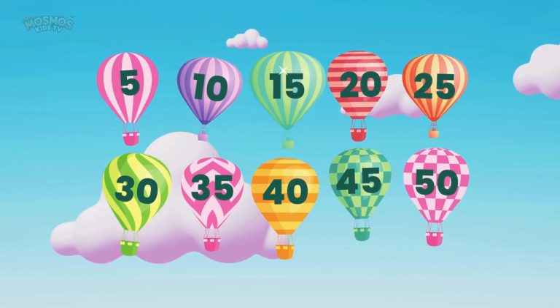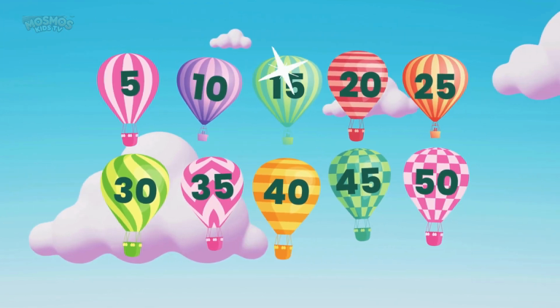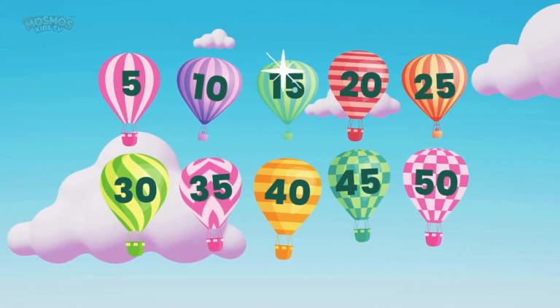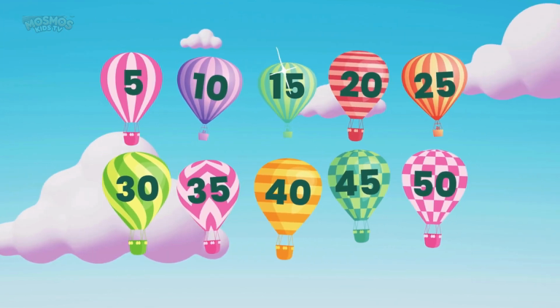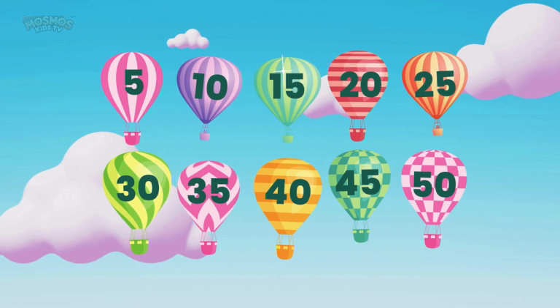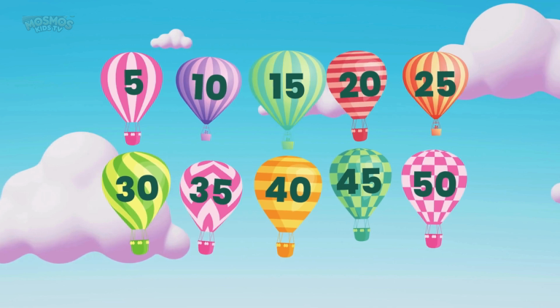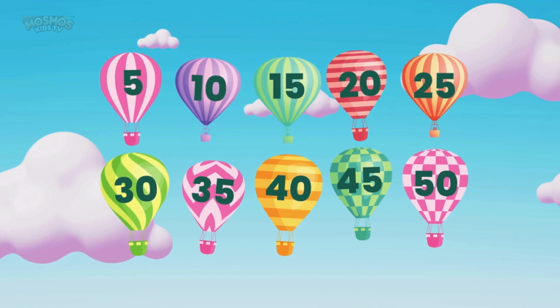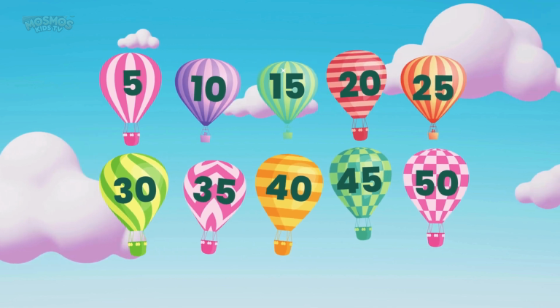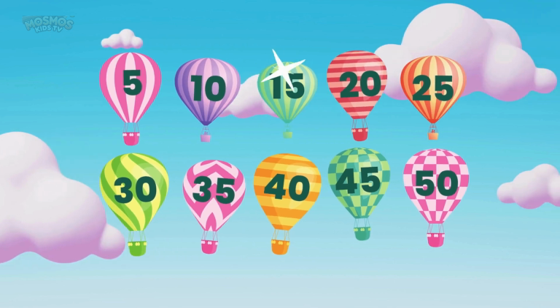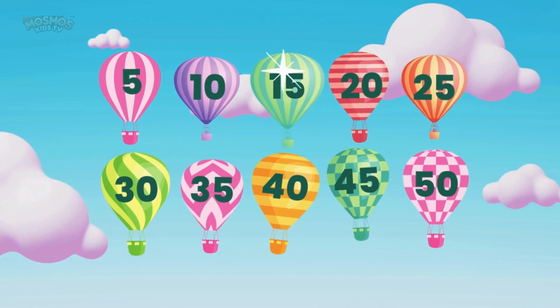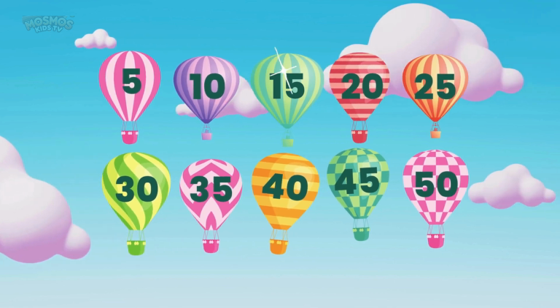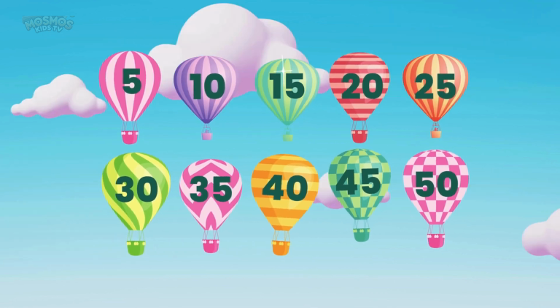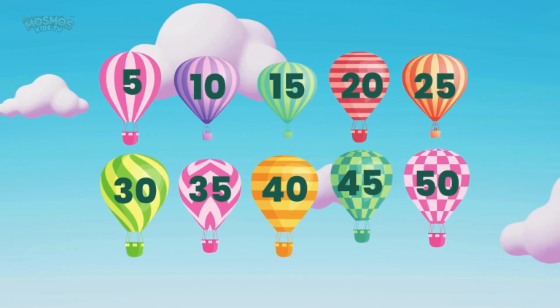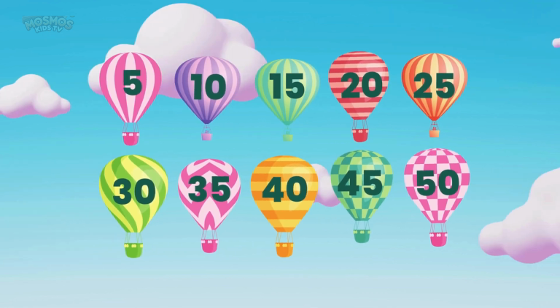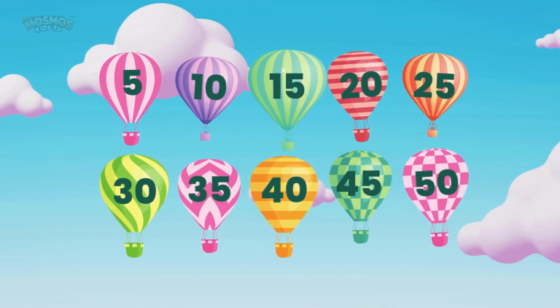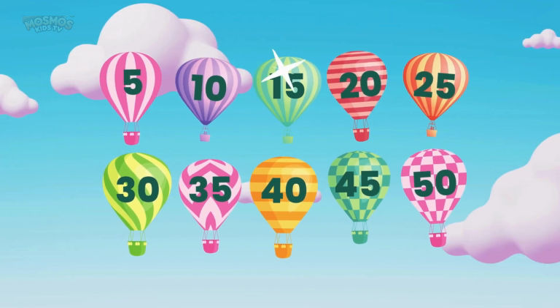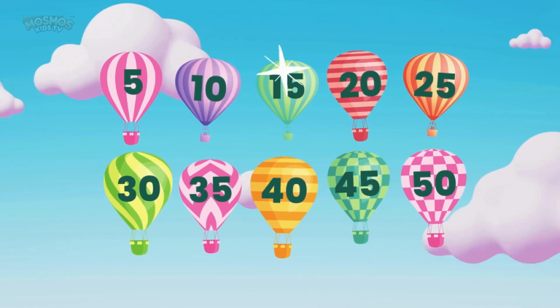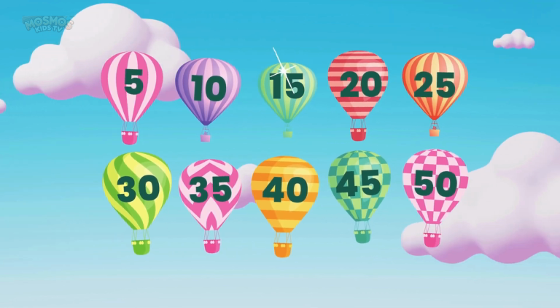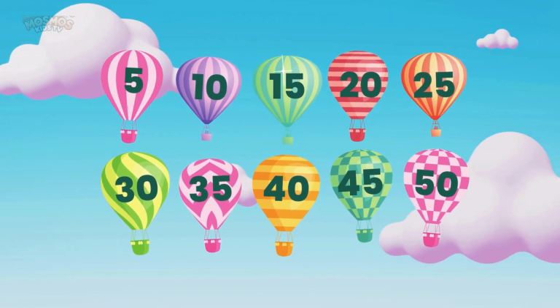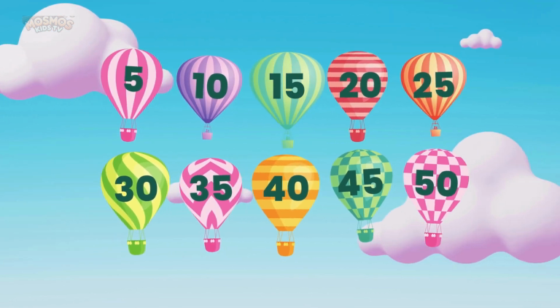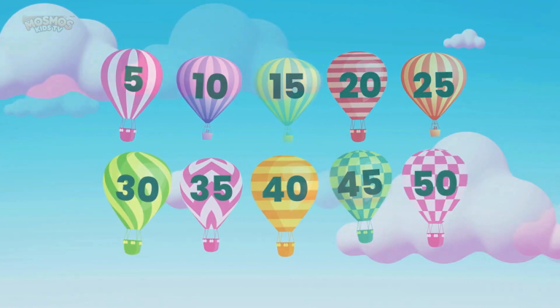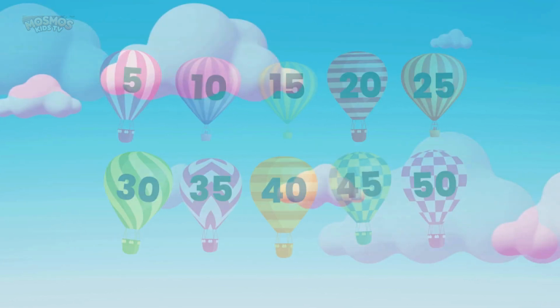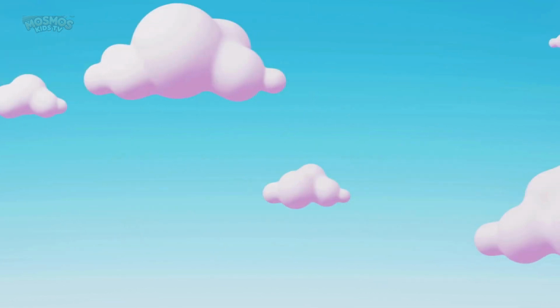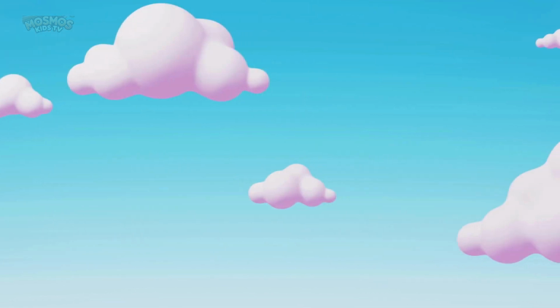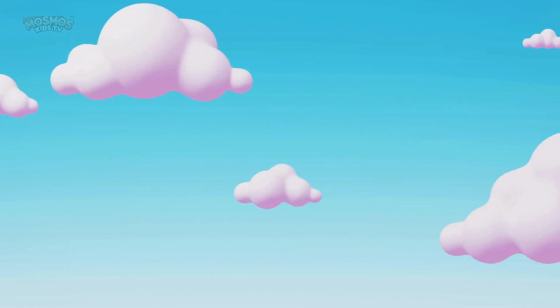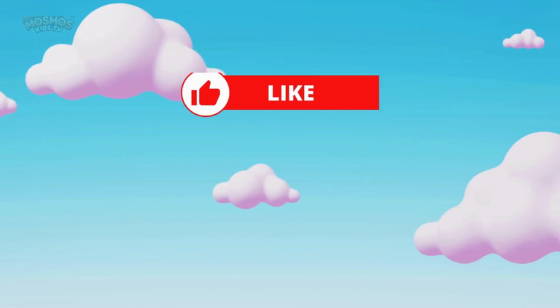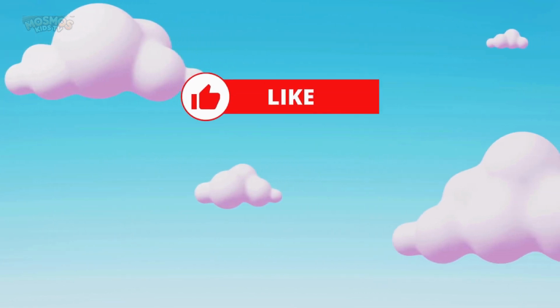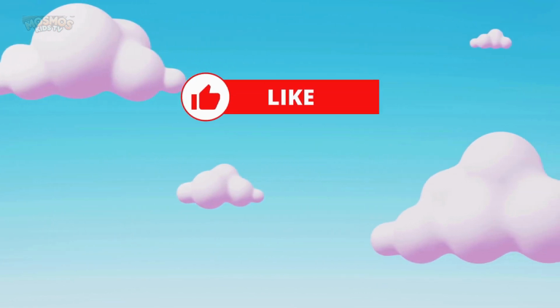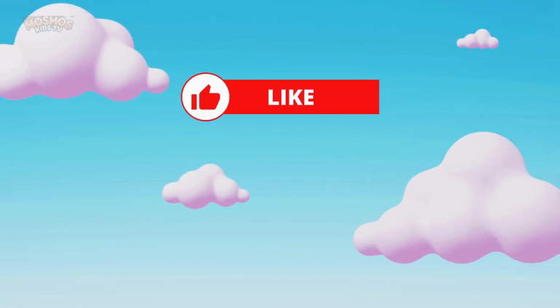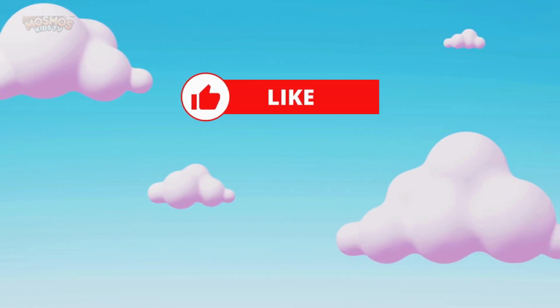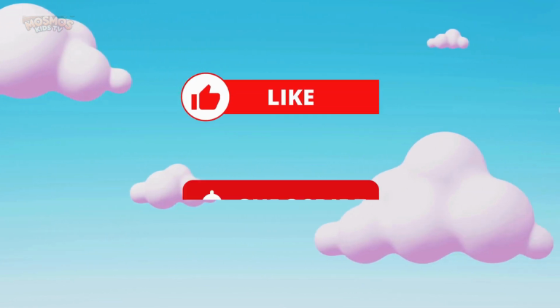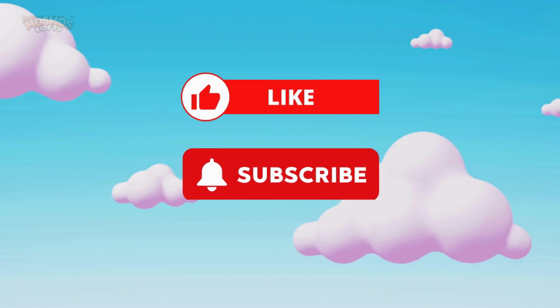You're all skip counting champions. Give yourselves a big clap! Don't forget to like and subscribe.